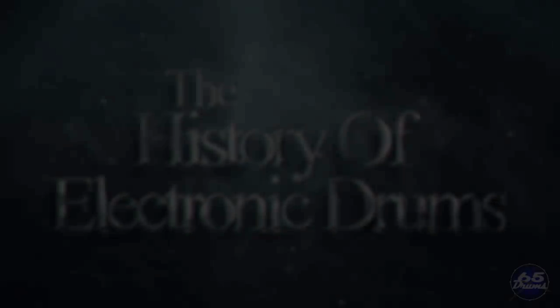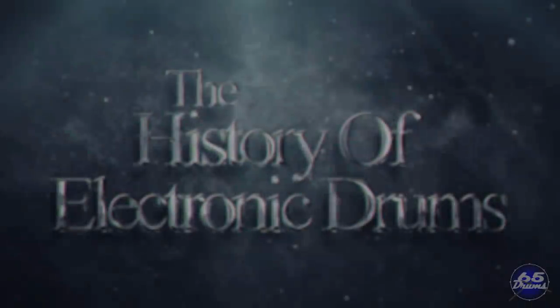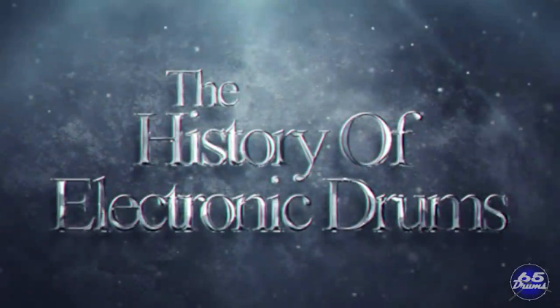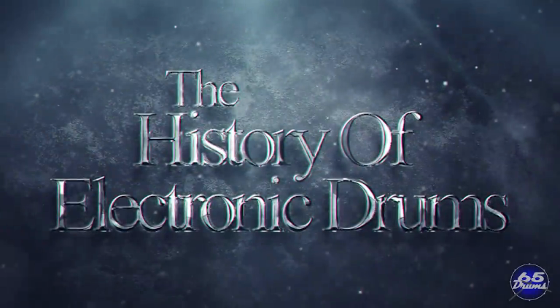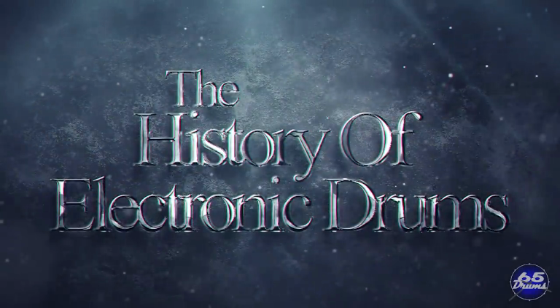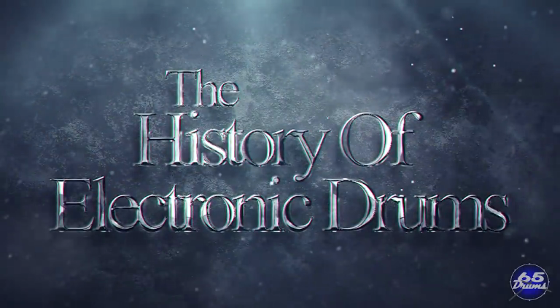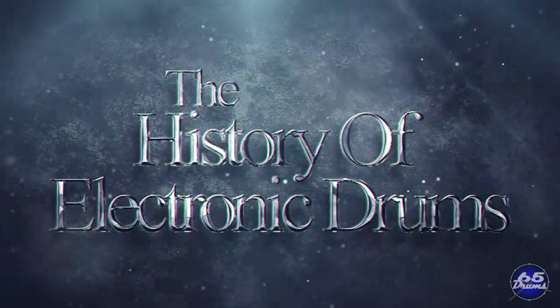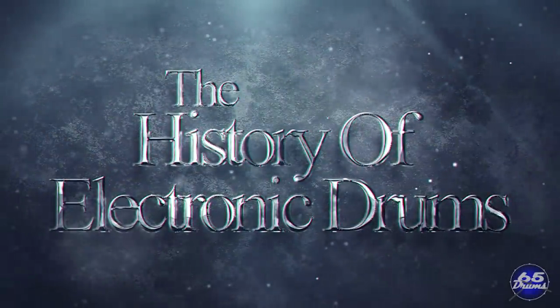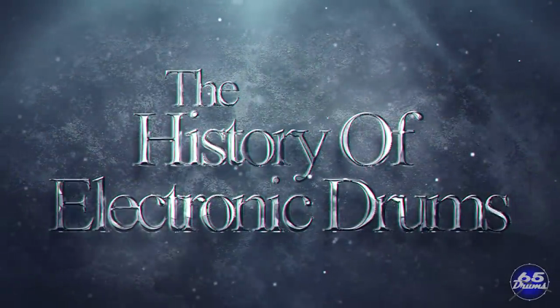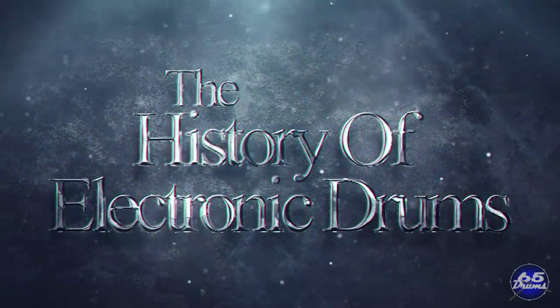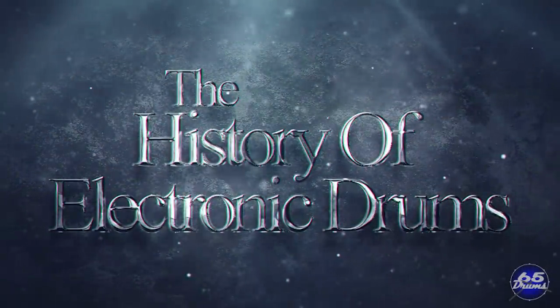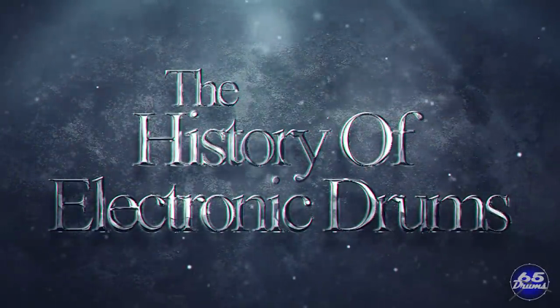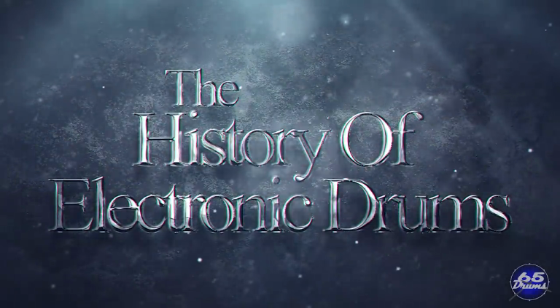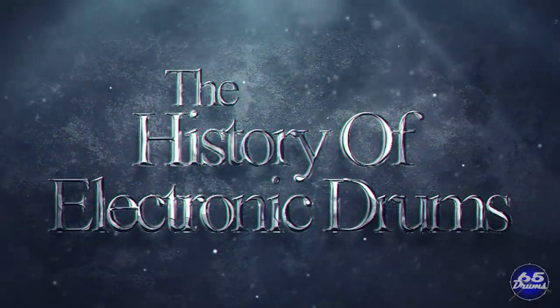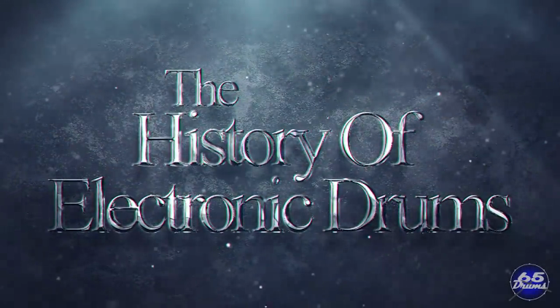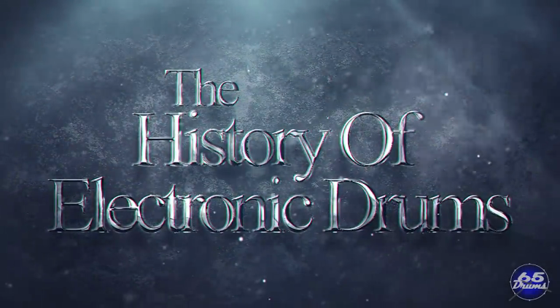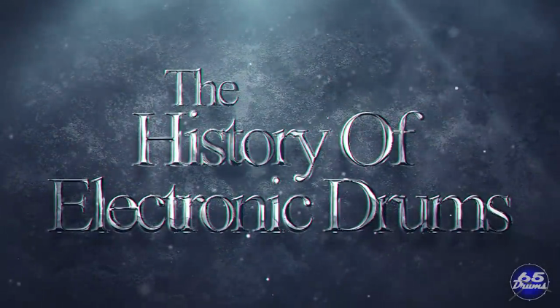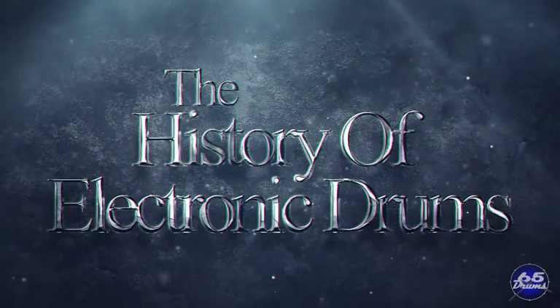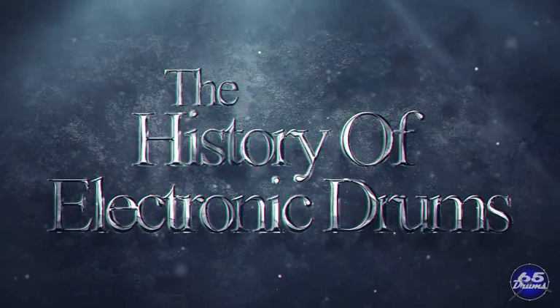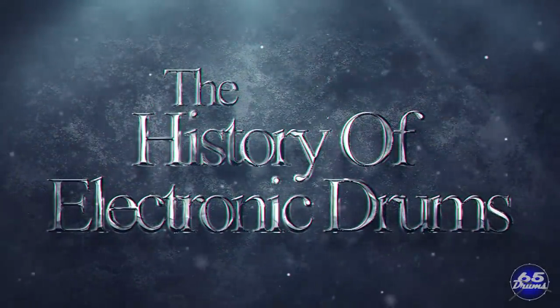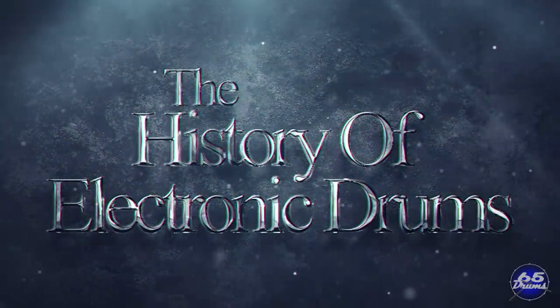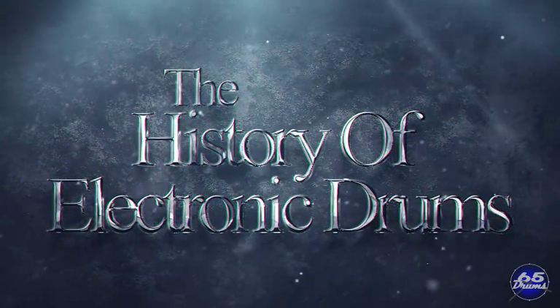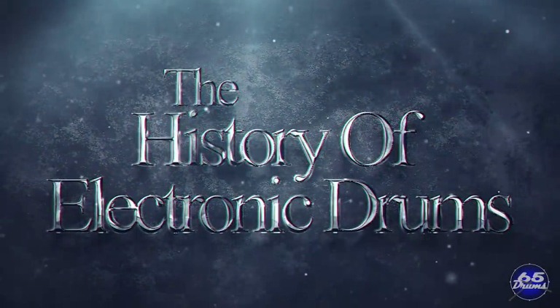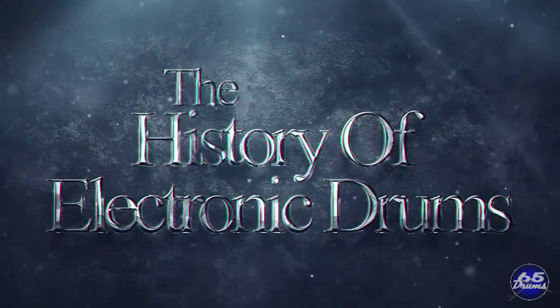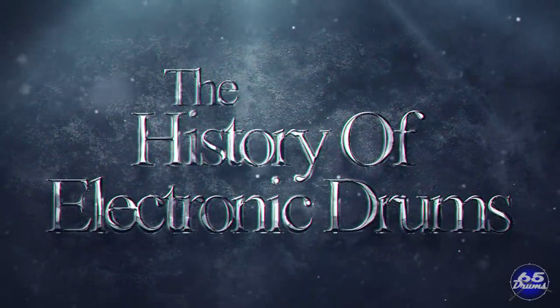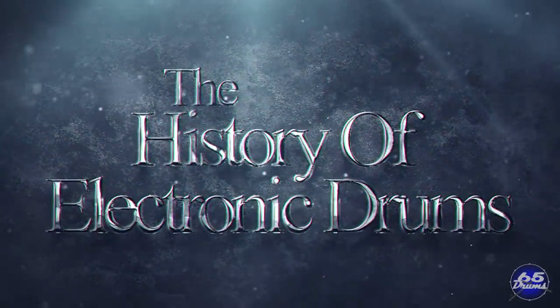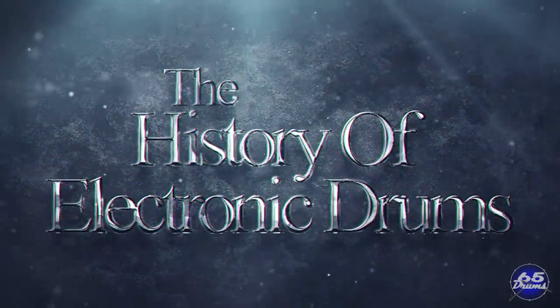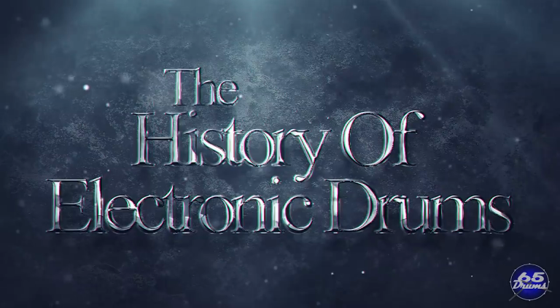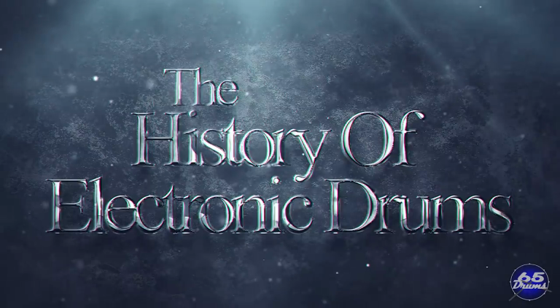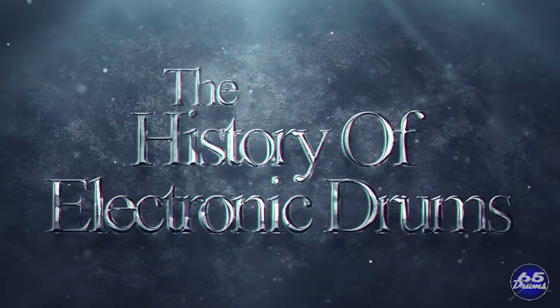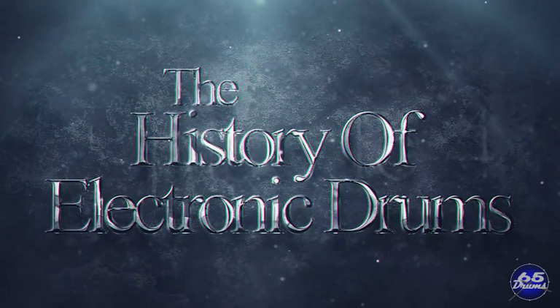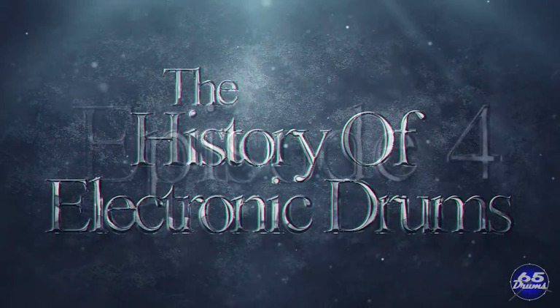Welcome back to 65 Drums. My name is Justin Greenewald, and this is the History of Electronic Drums.